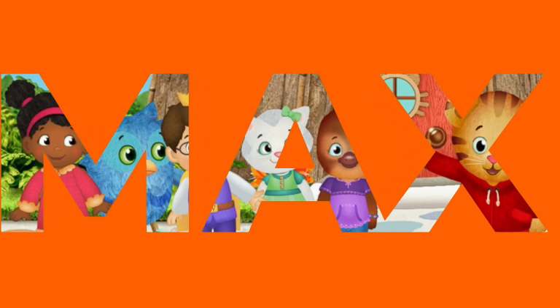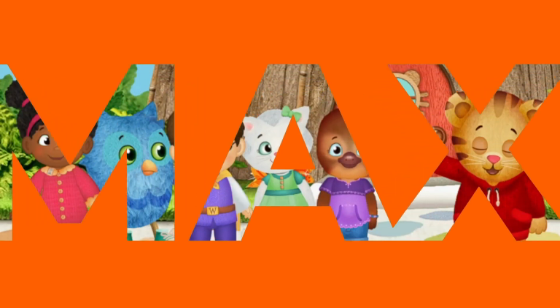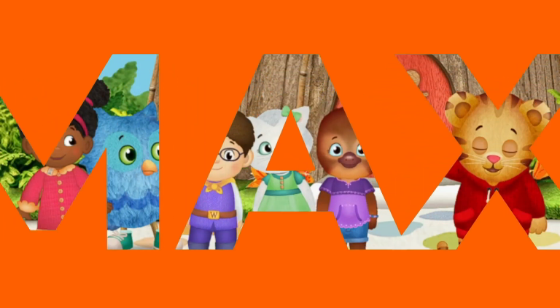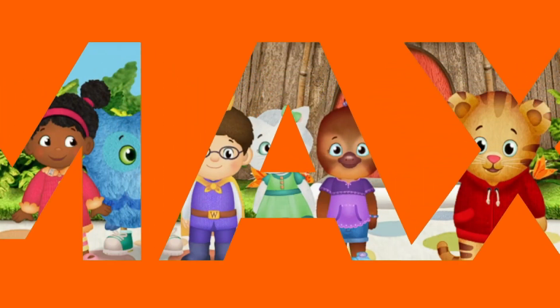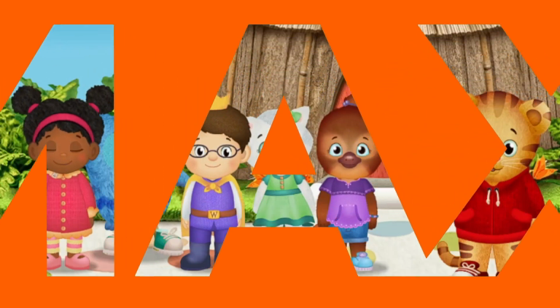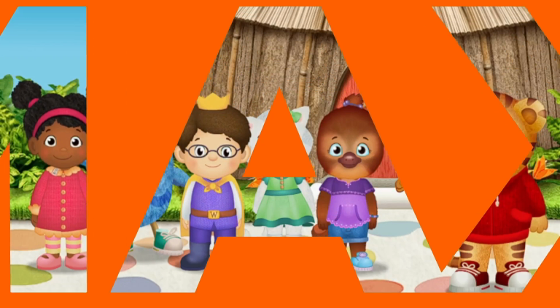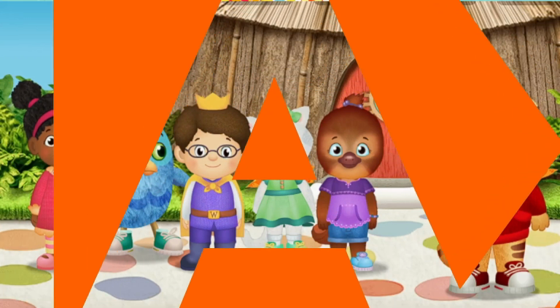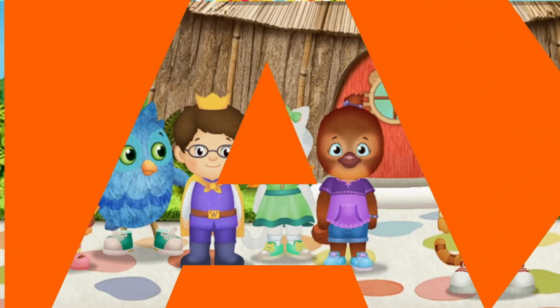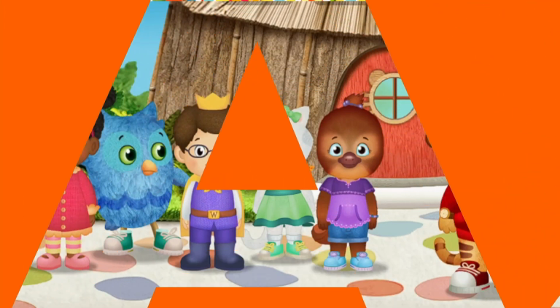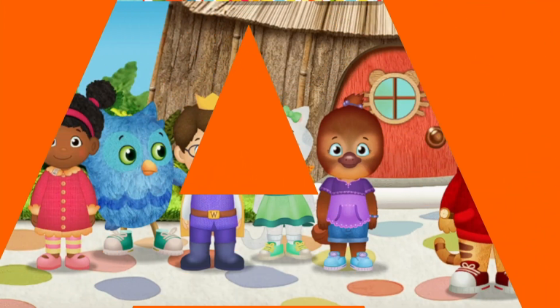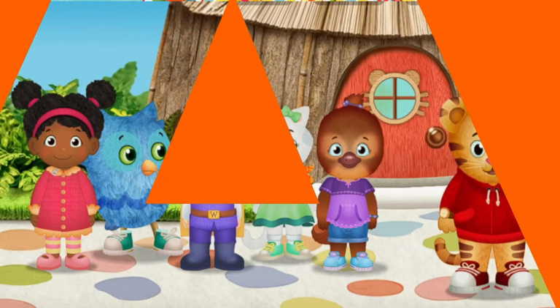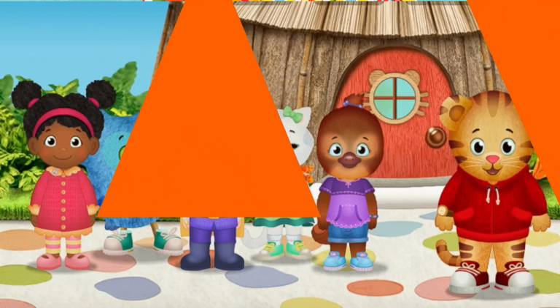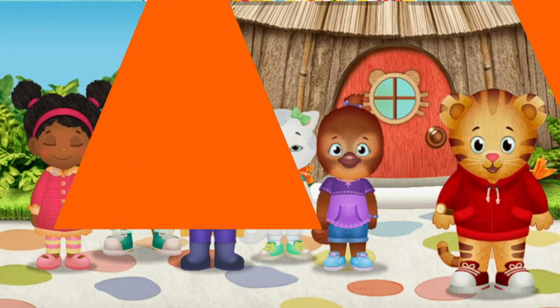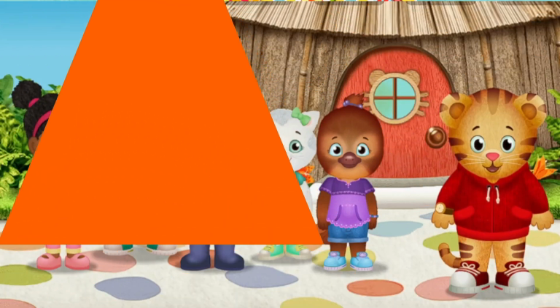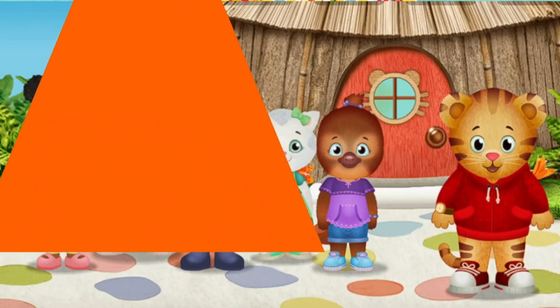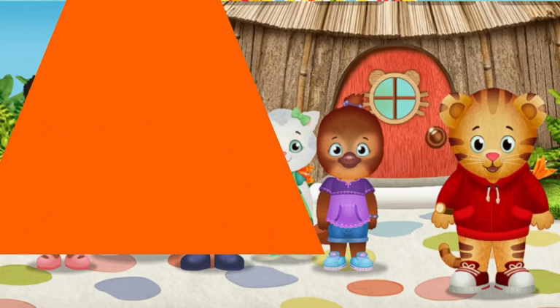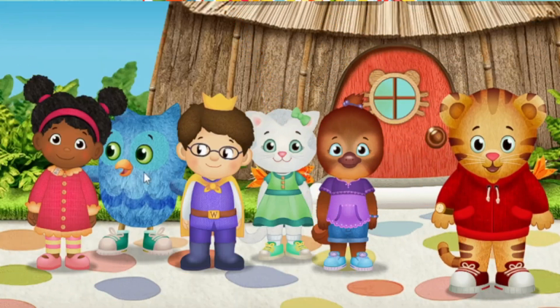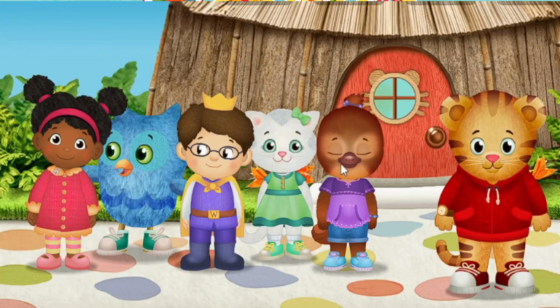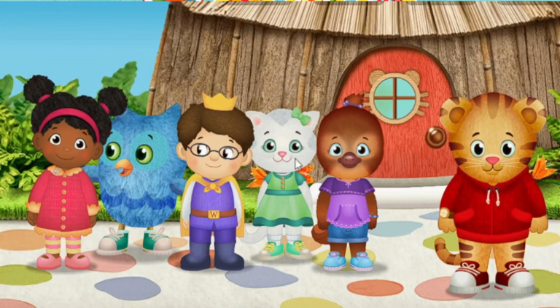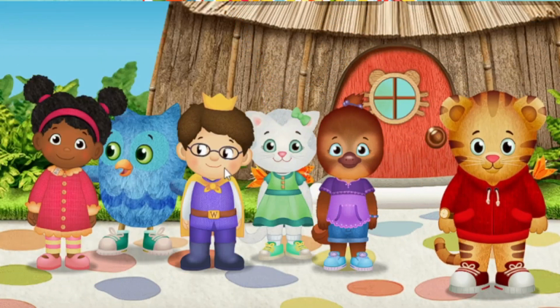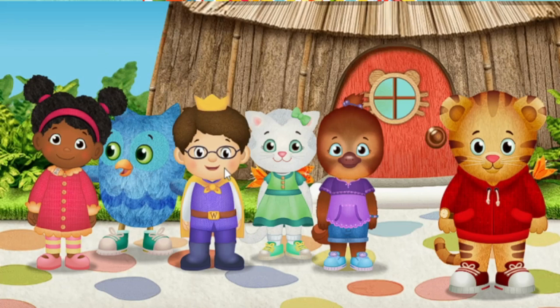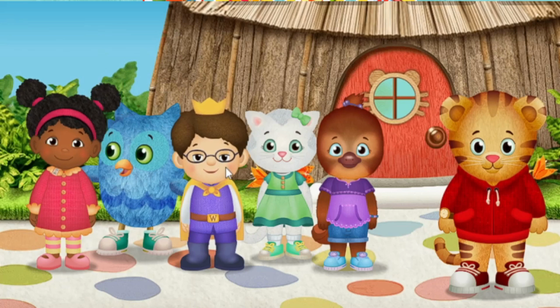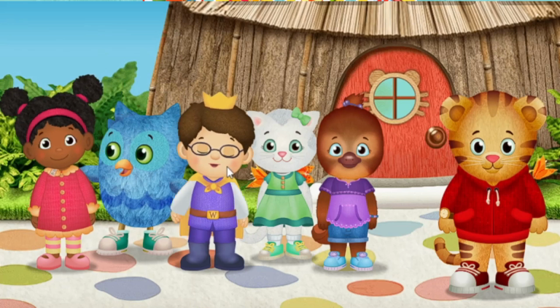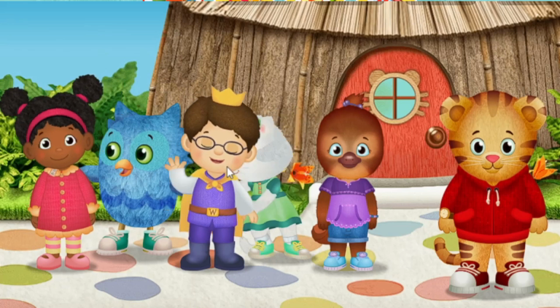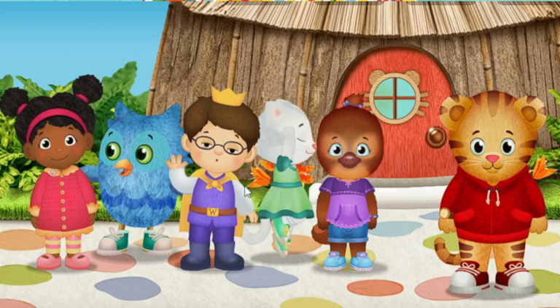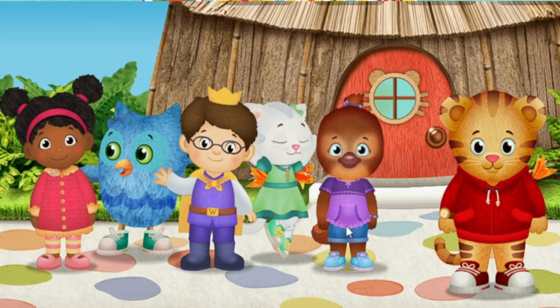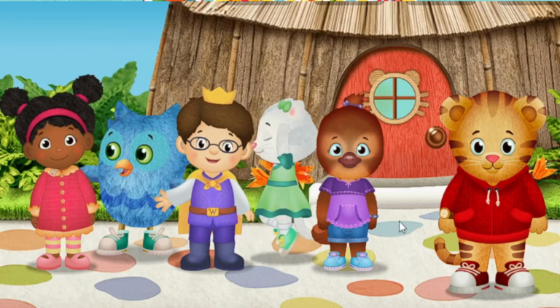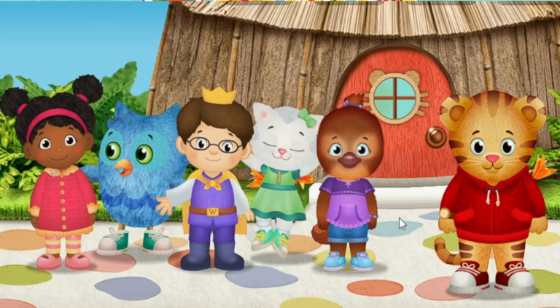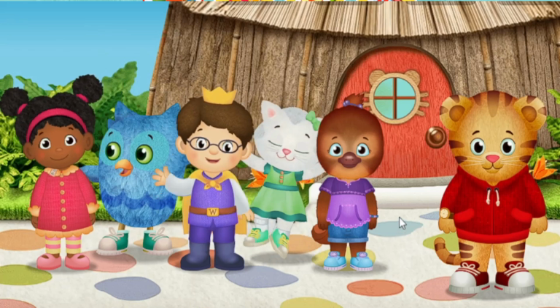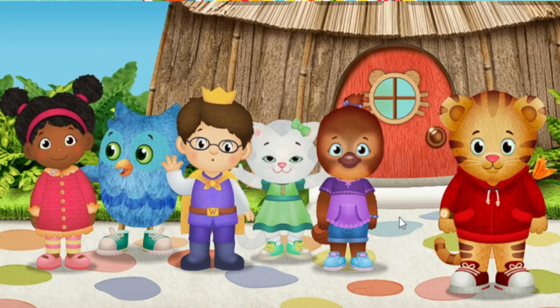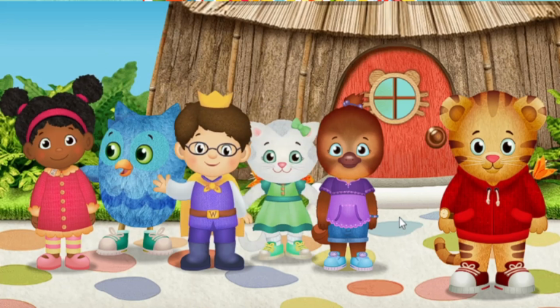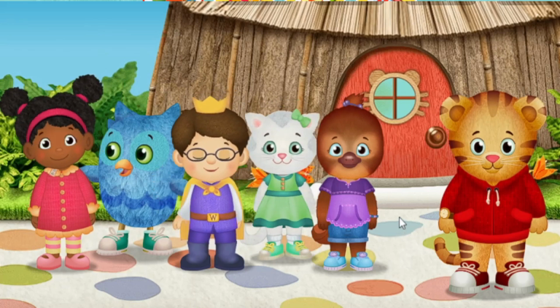I'm glad you've come to play. A royal hello from me, Prince Wednesday.